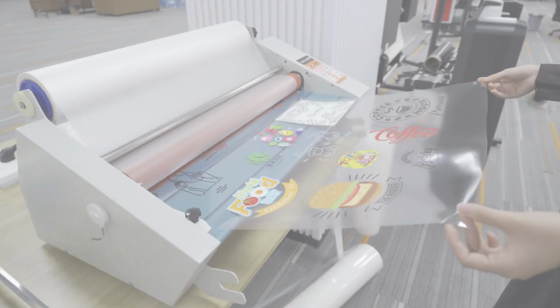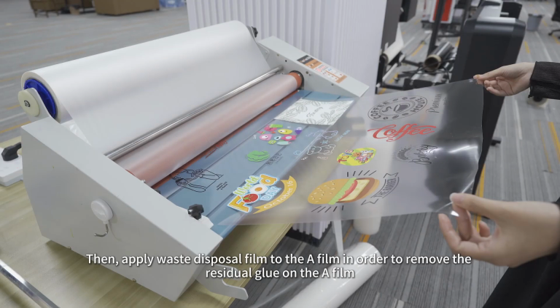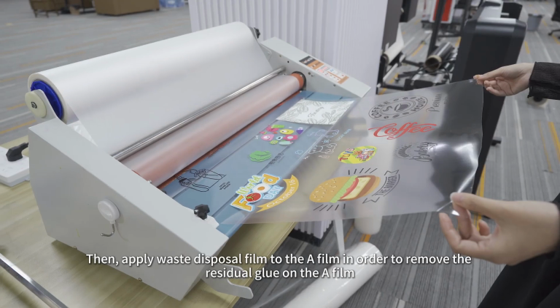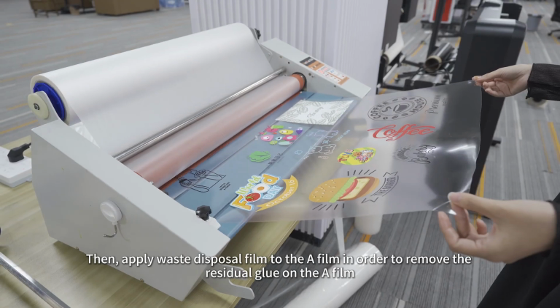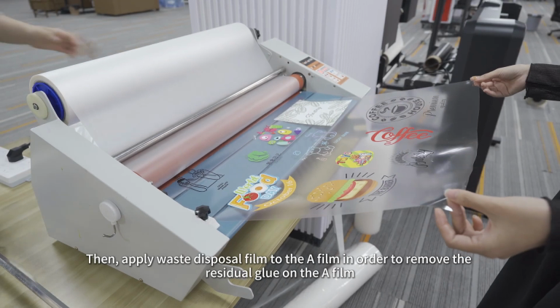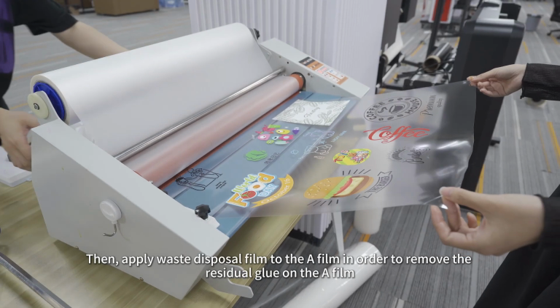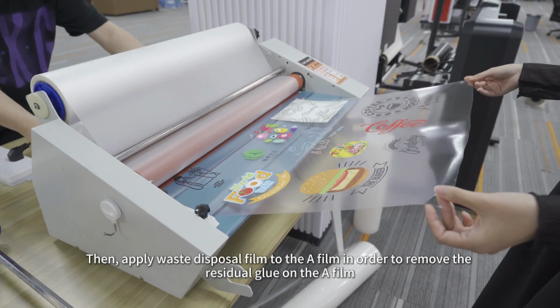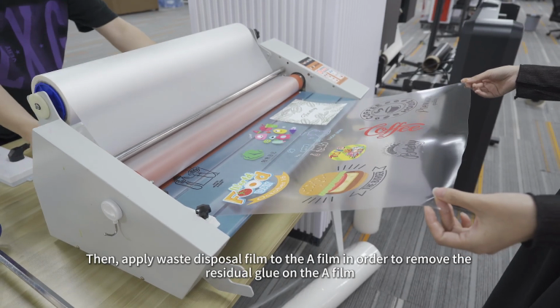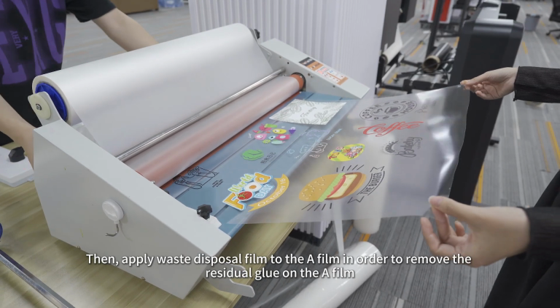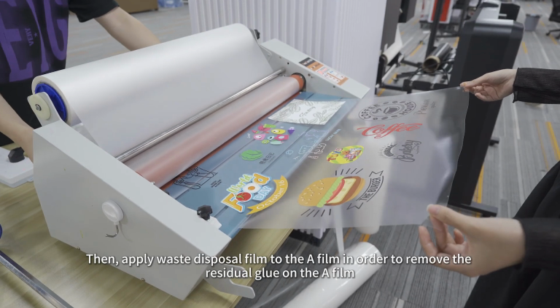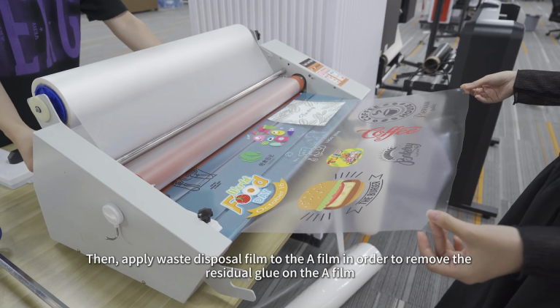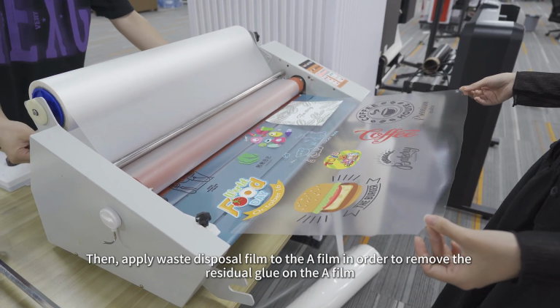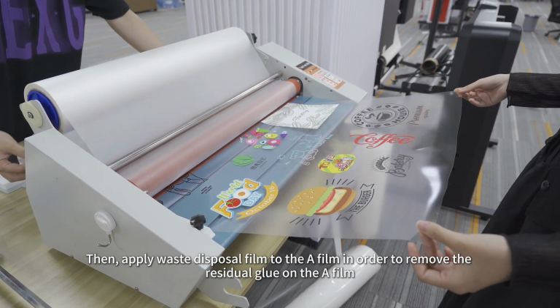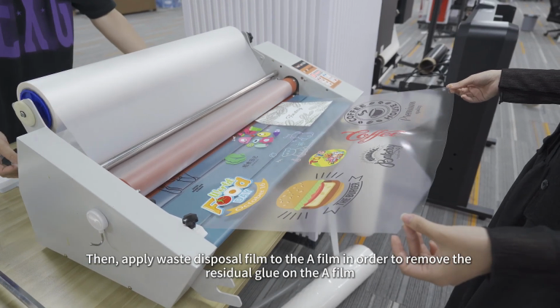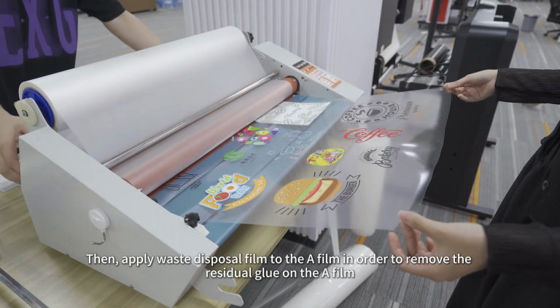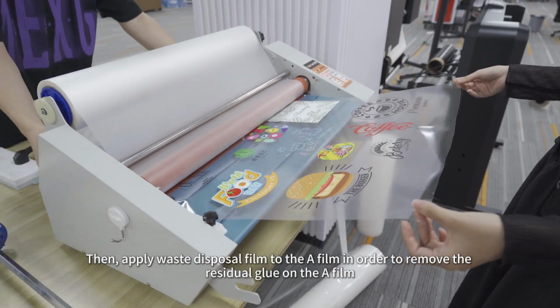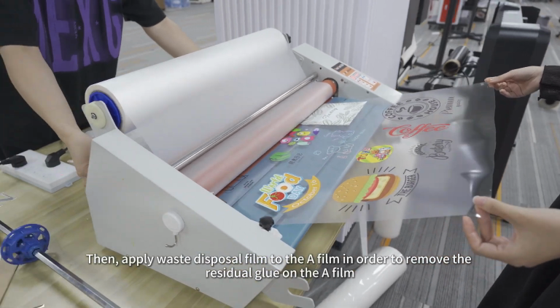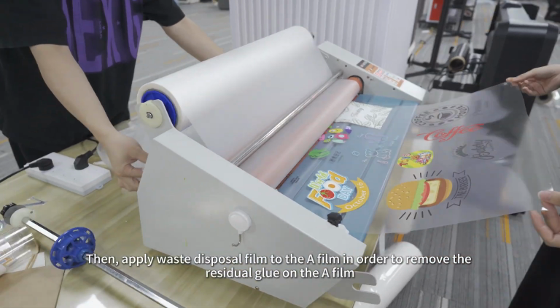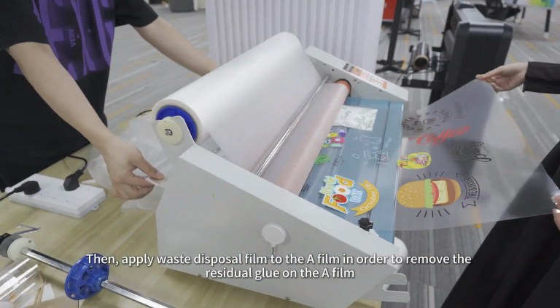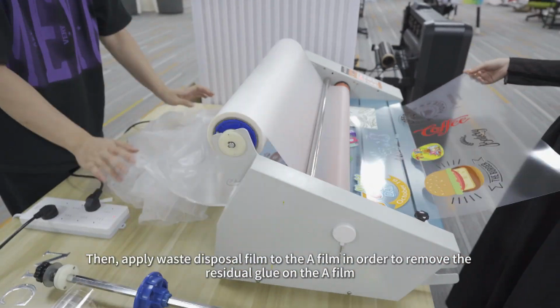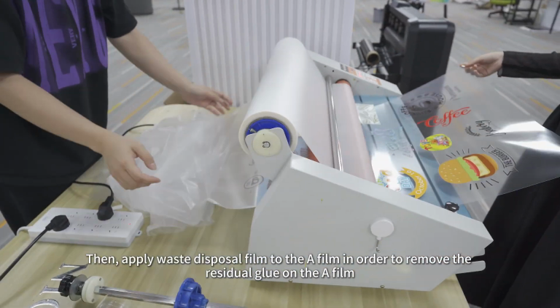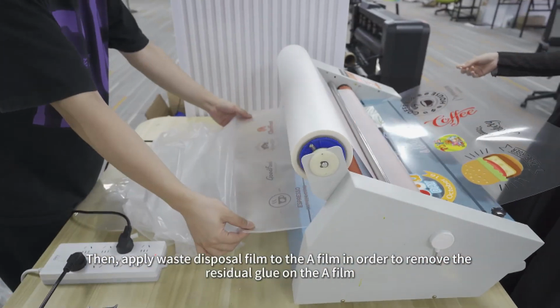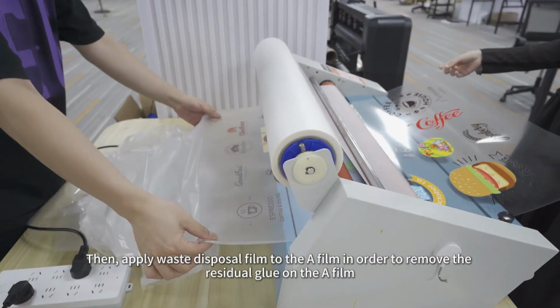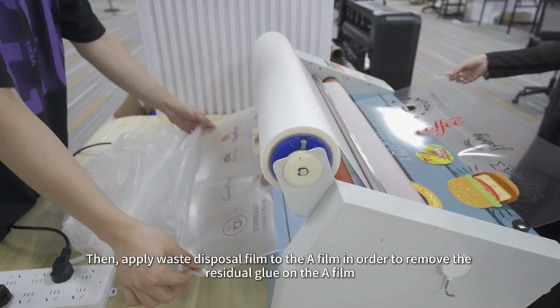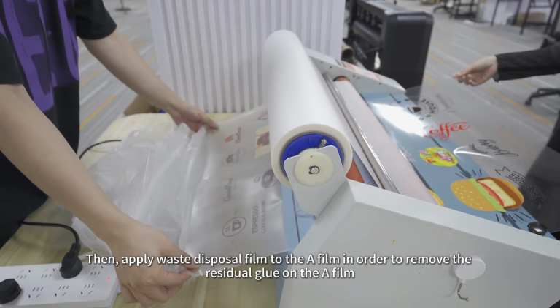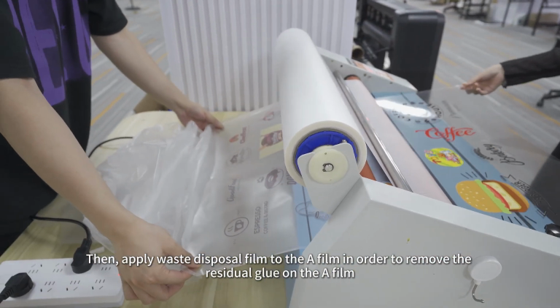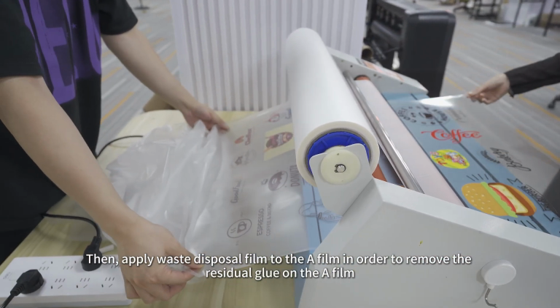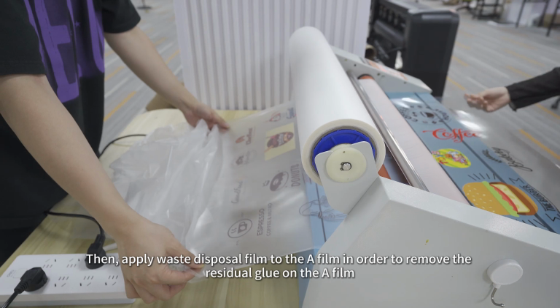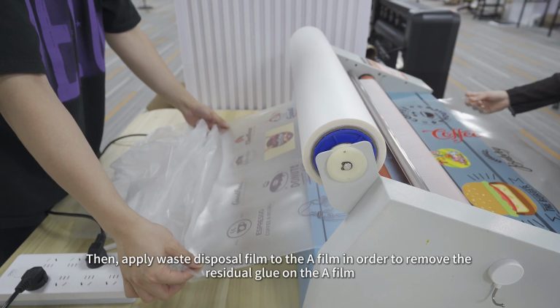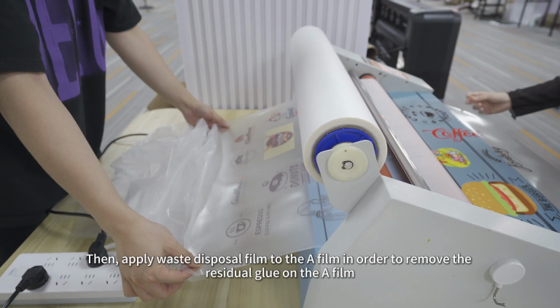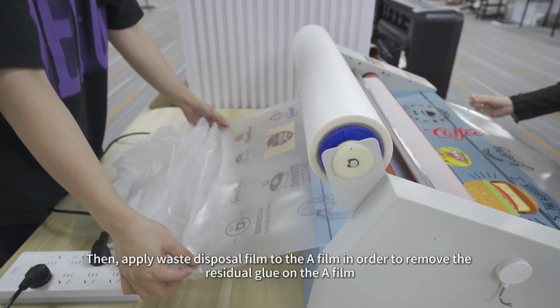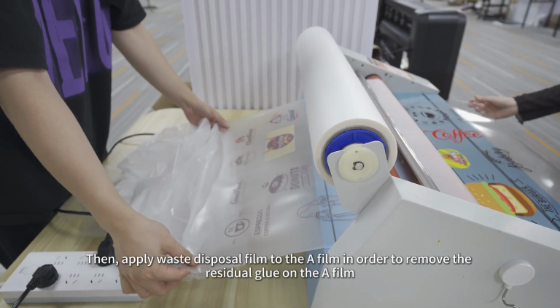Then, apply the Waste Disposal Film to the A-Film in order to remove the residual glue on the A-Film.